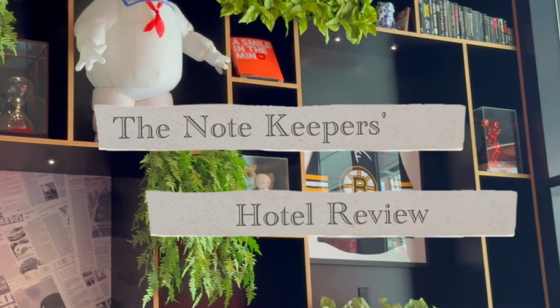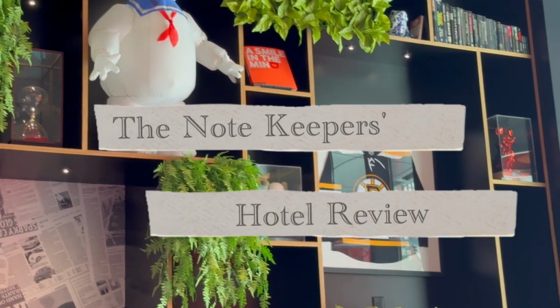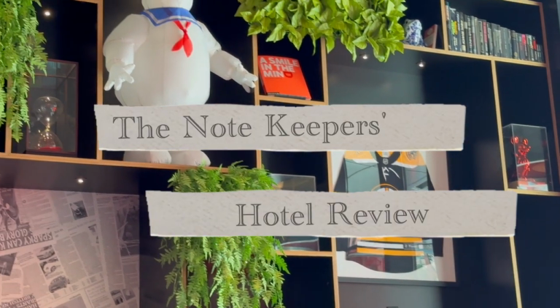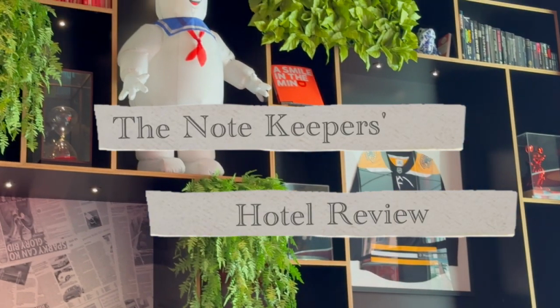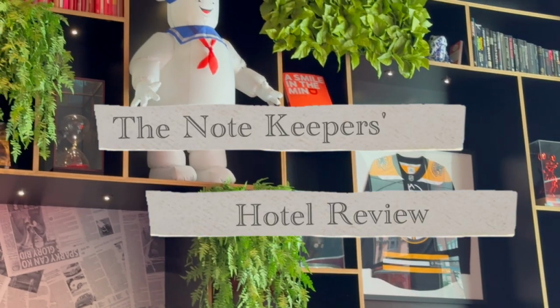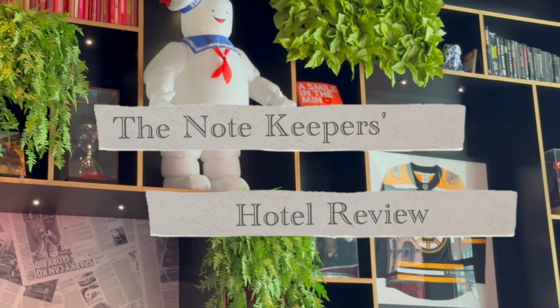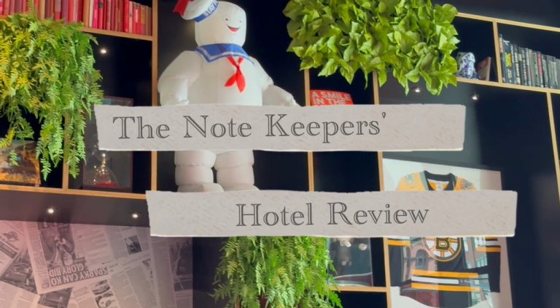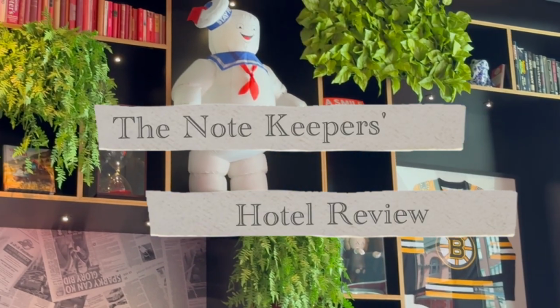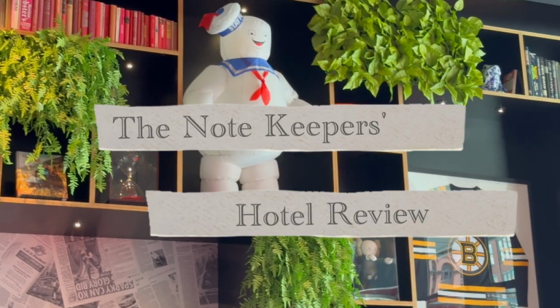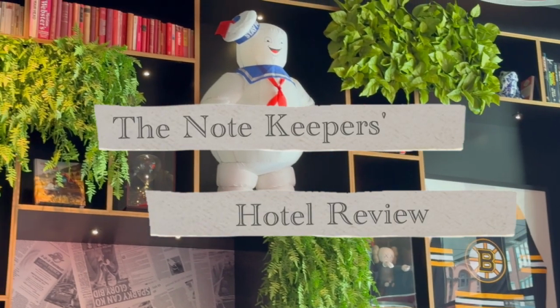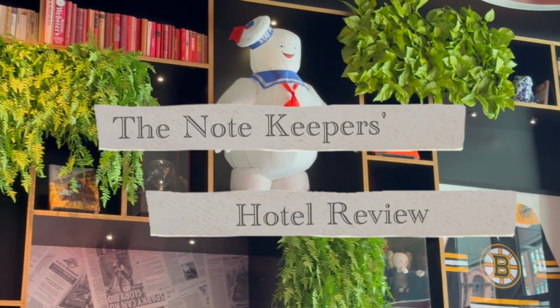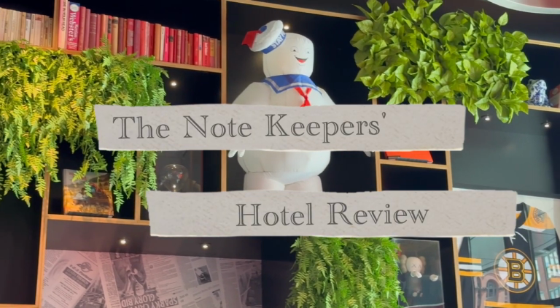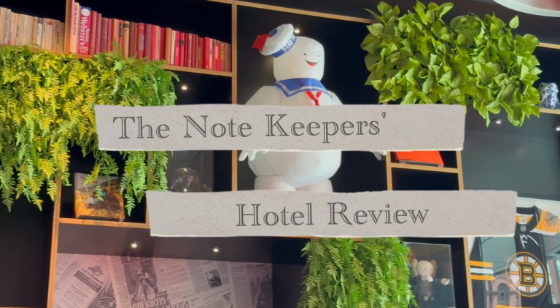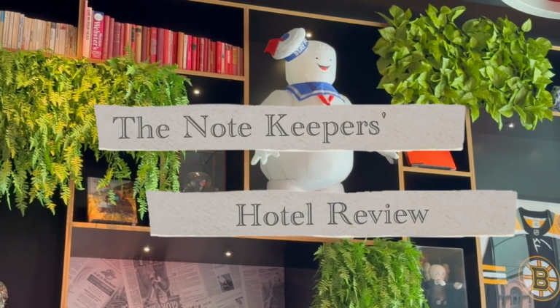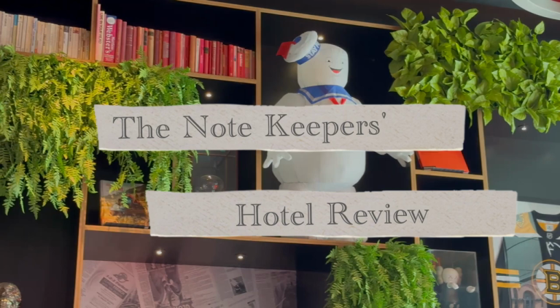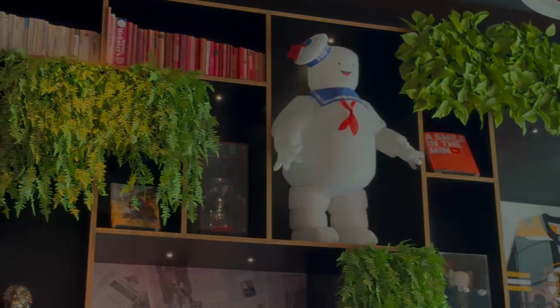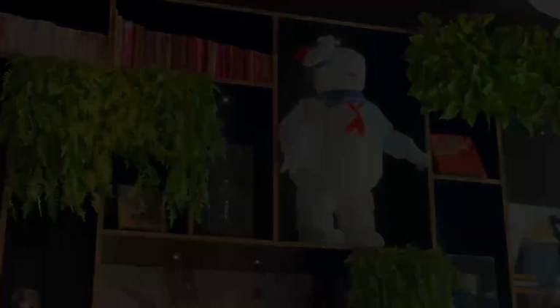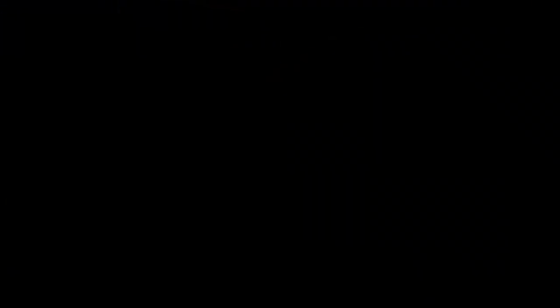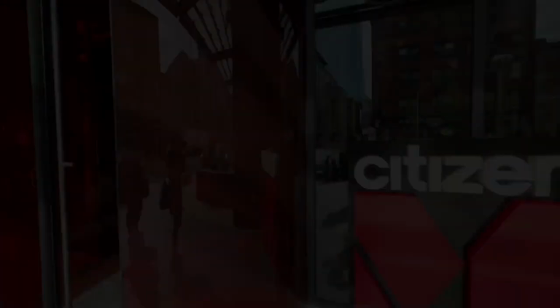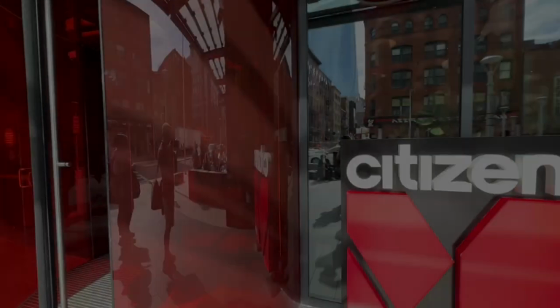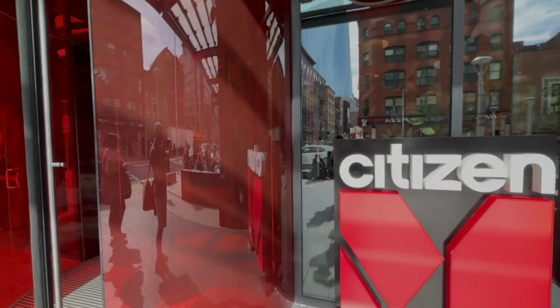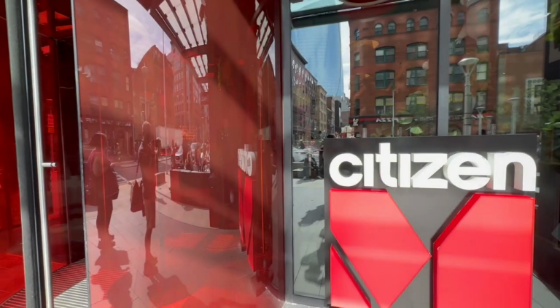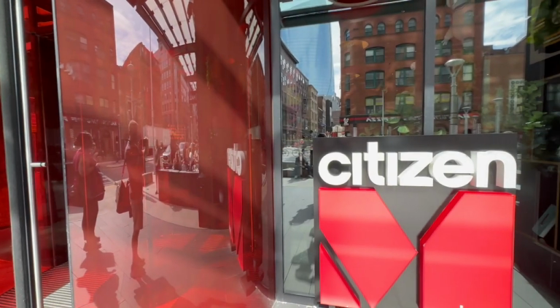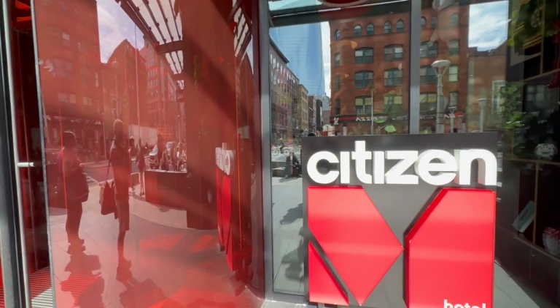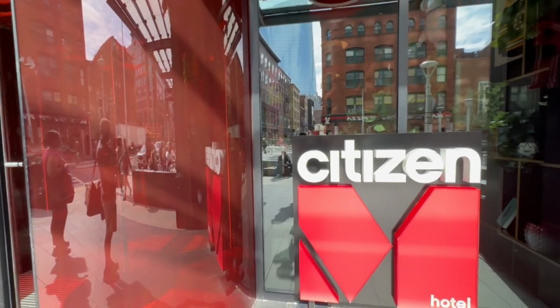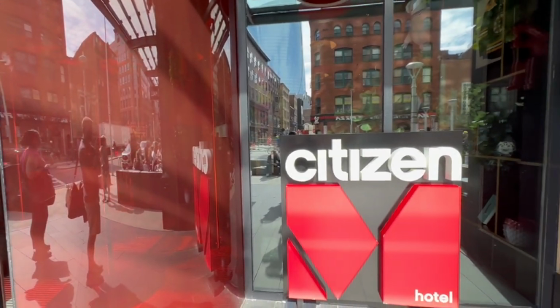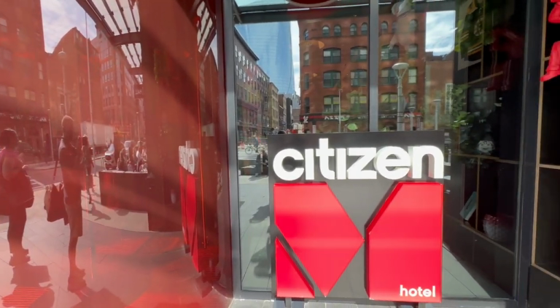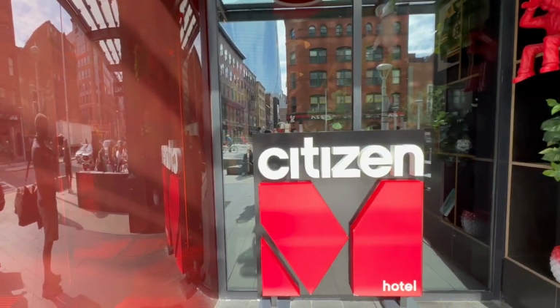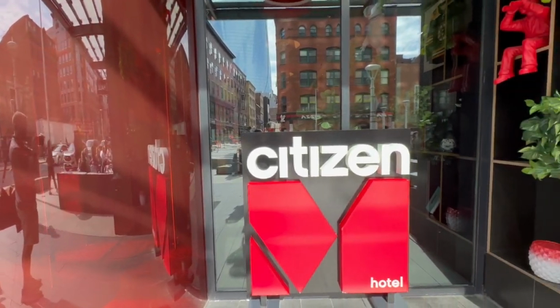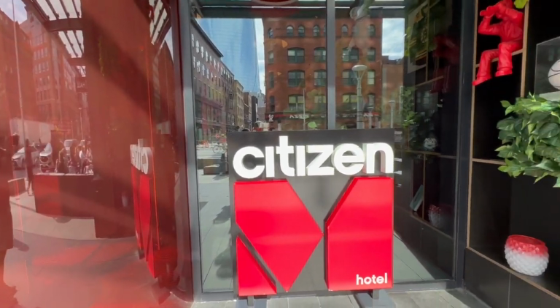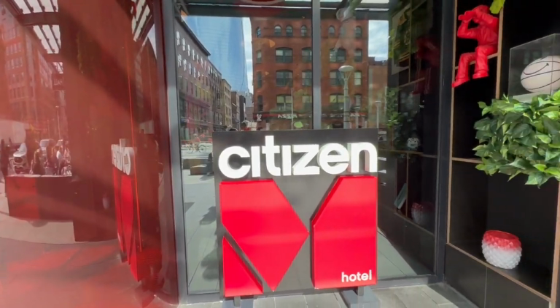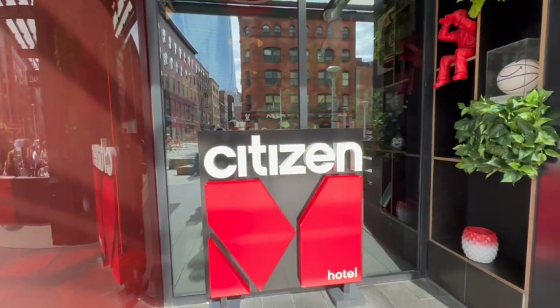Welcome to the Notekeepers Hotel Review. We're reviewing today the Citizen M Hotel in Boston, Massachusetts.